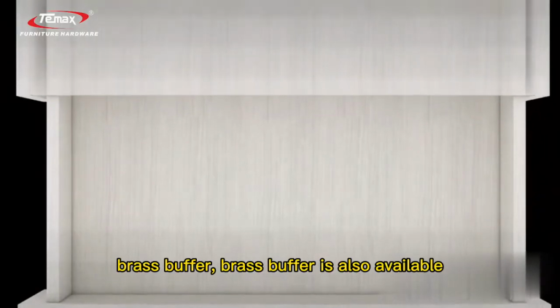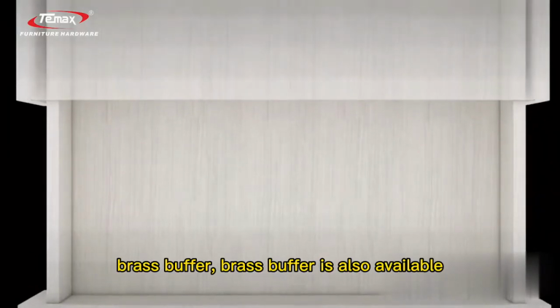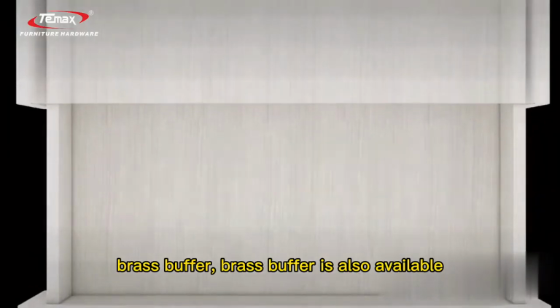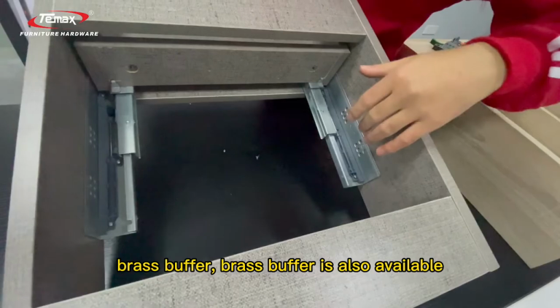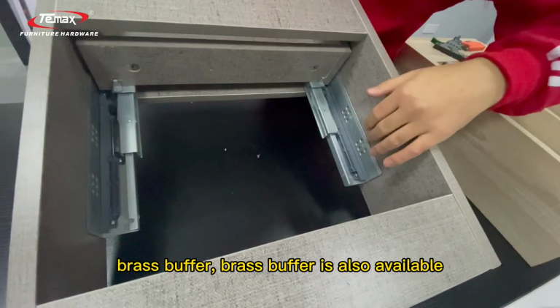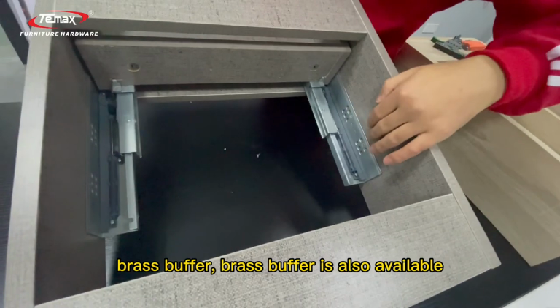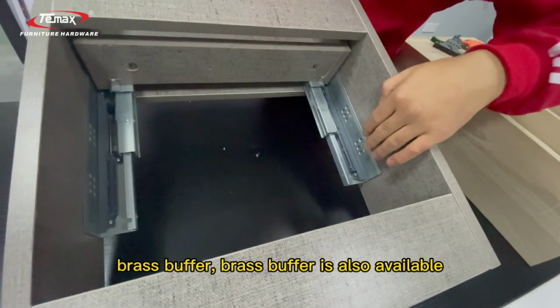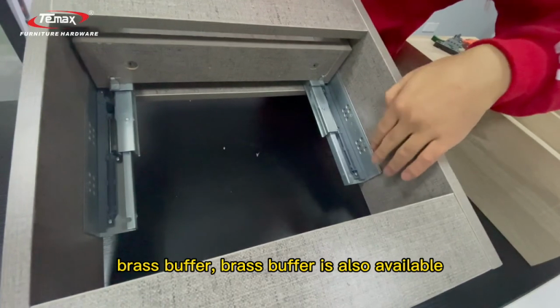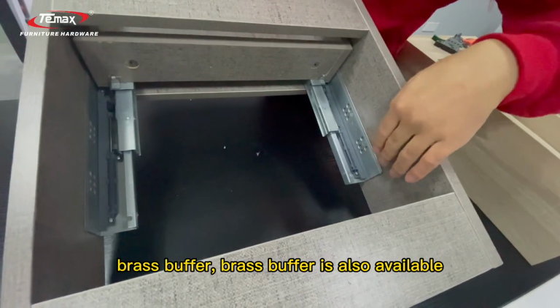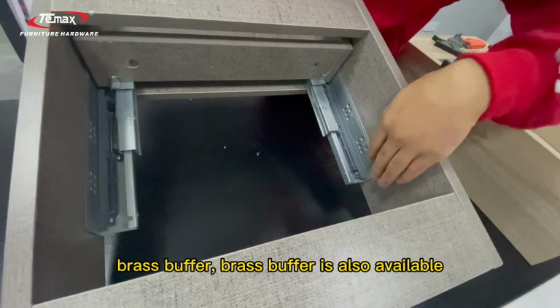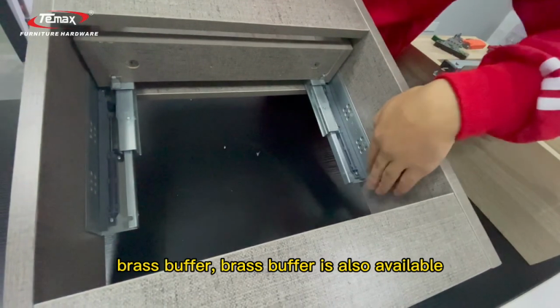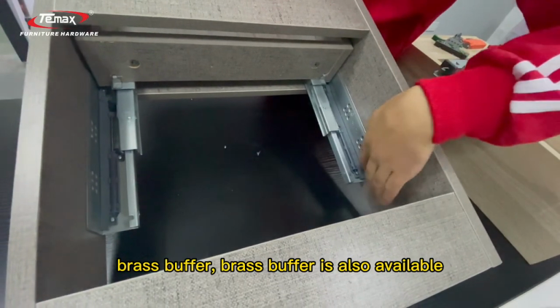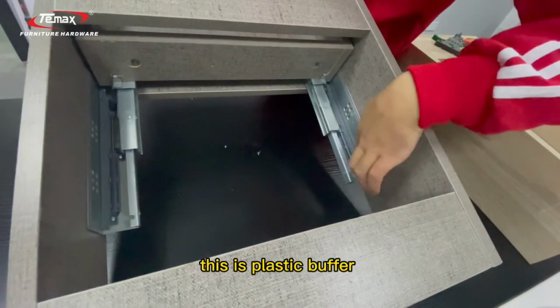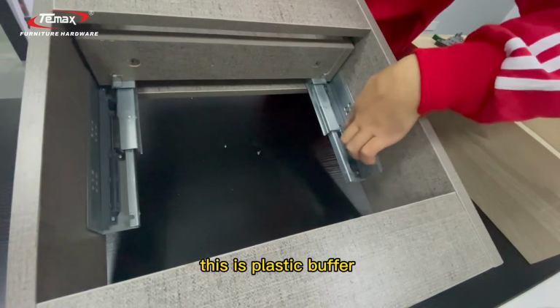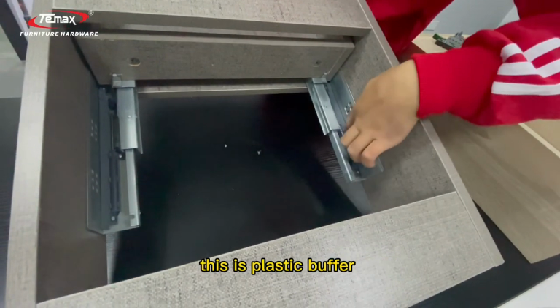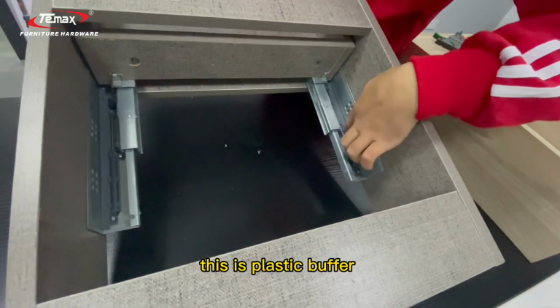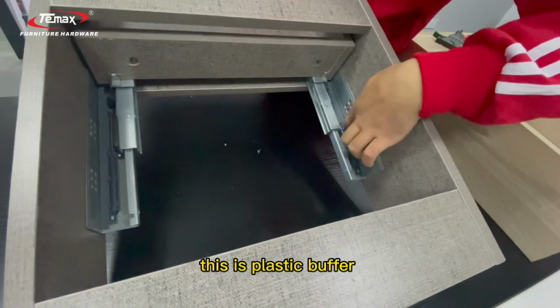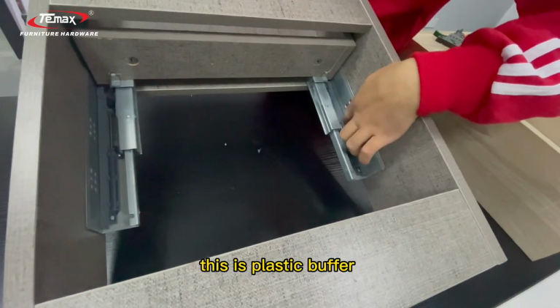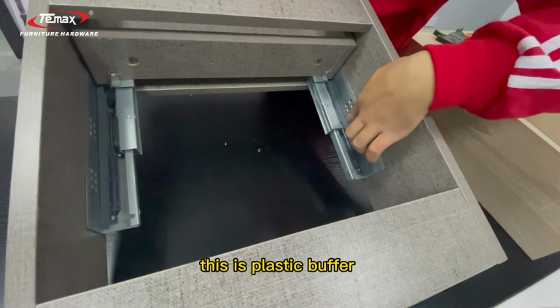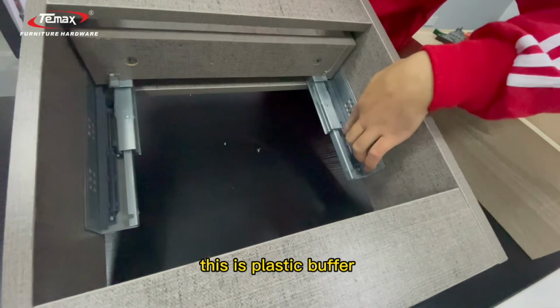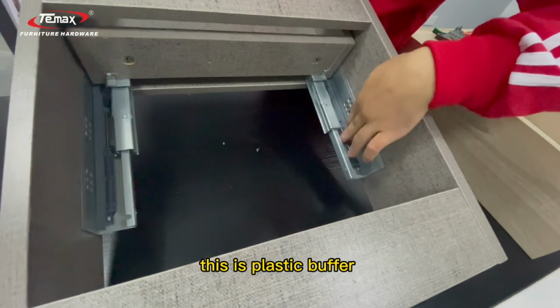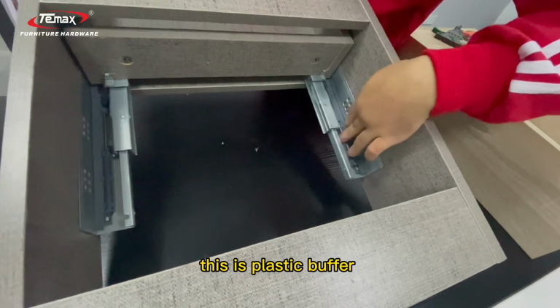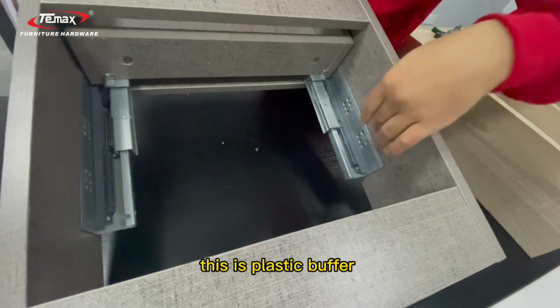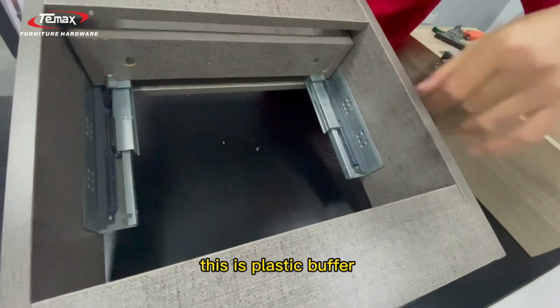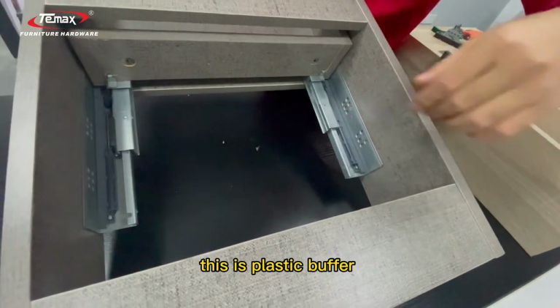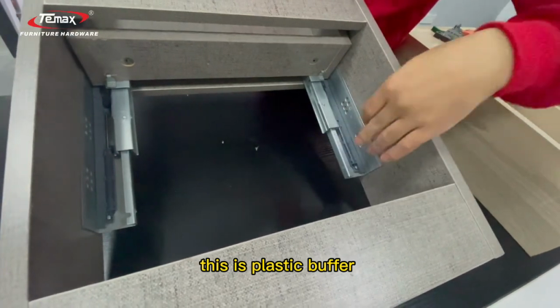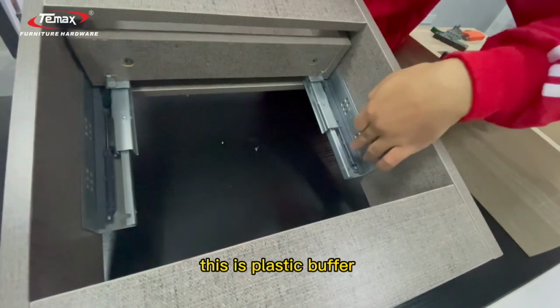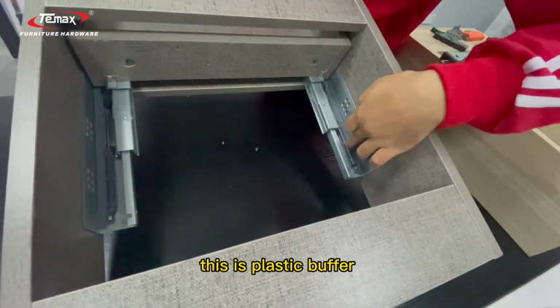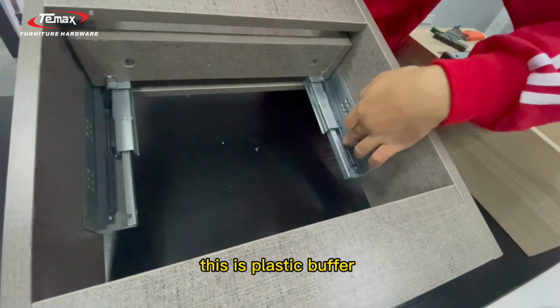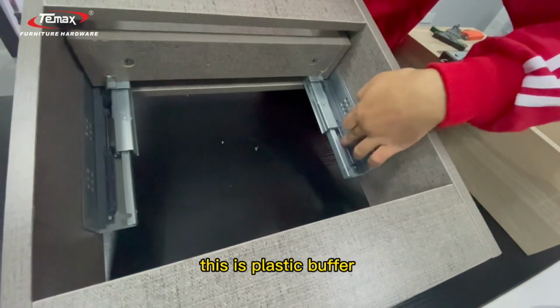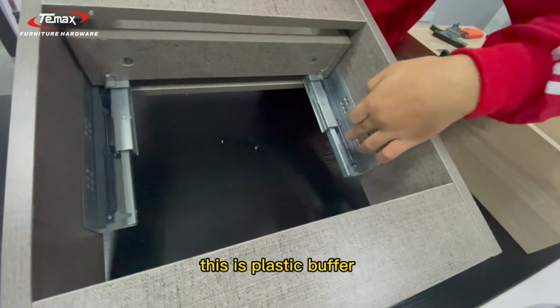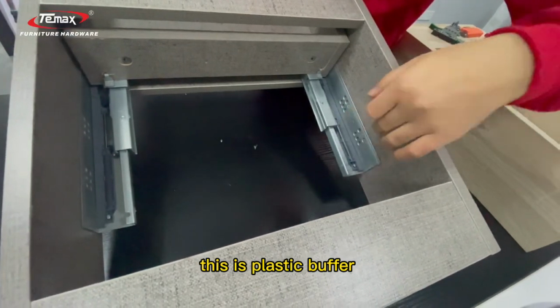There is also a breast buffer — the buffer is also accessible. This is a plastic buffer.